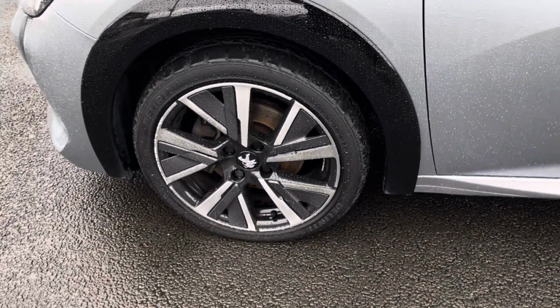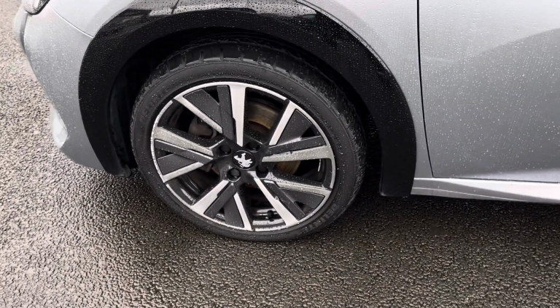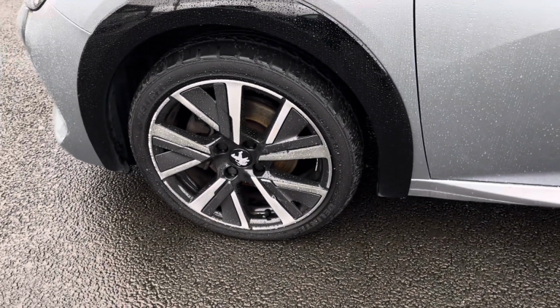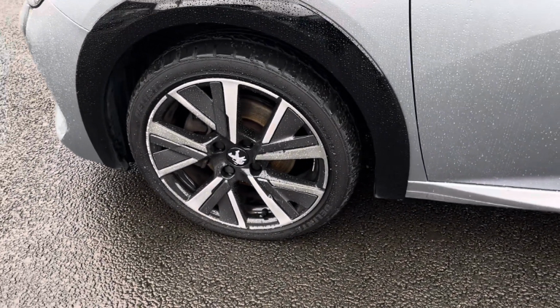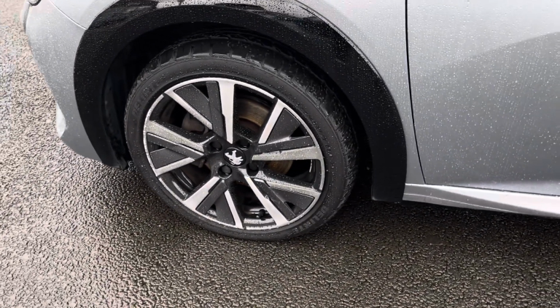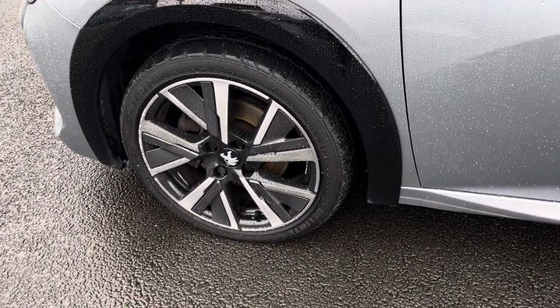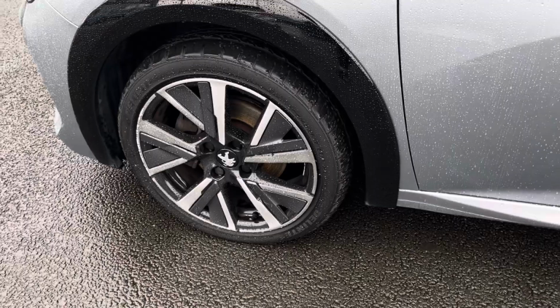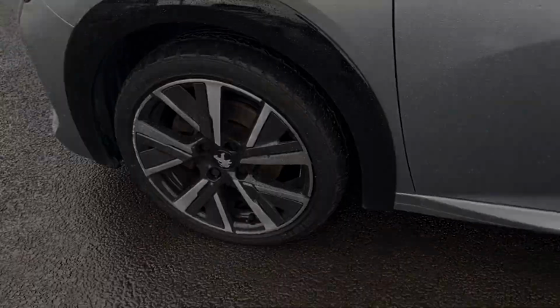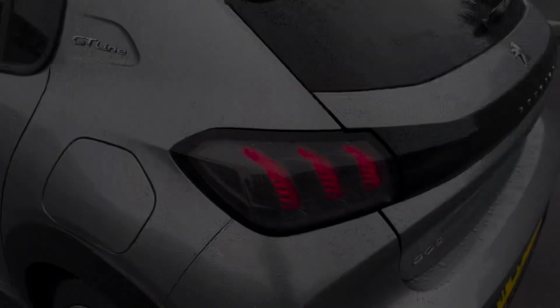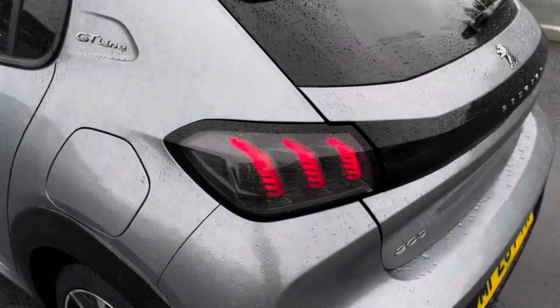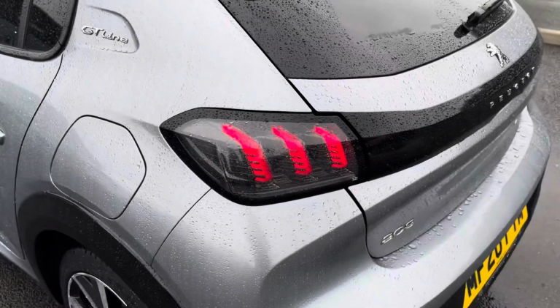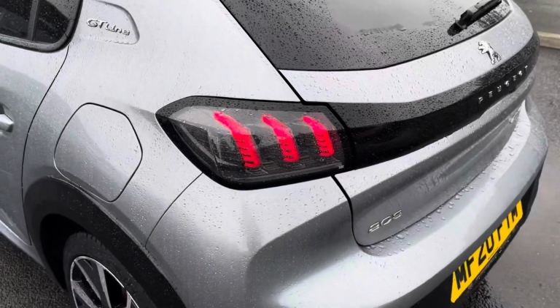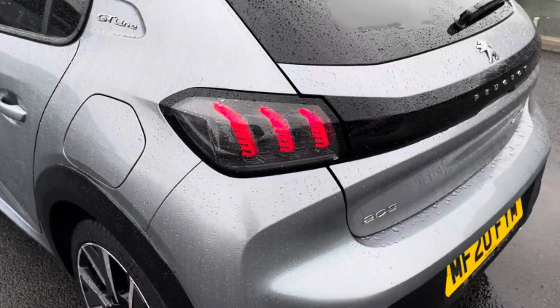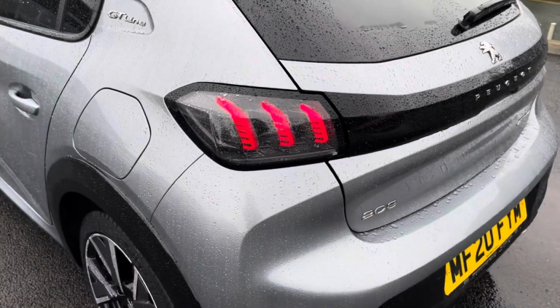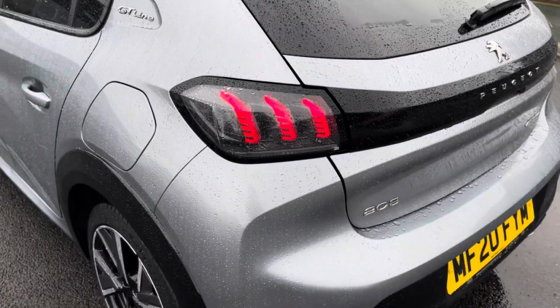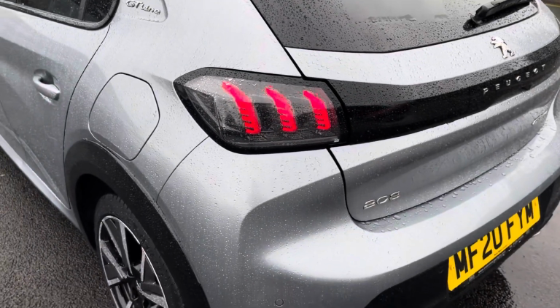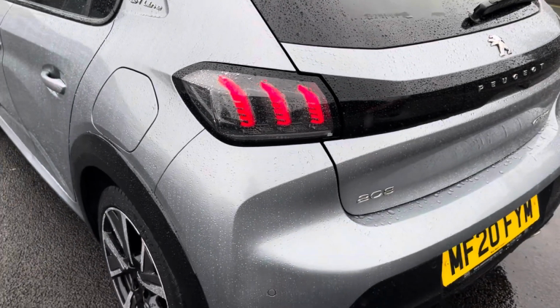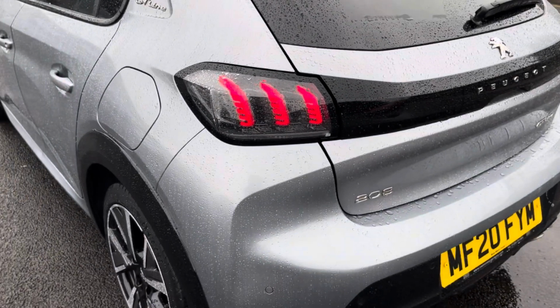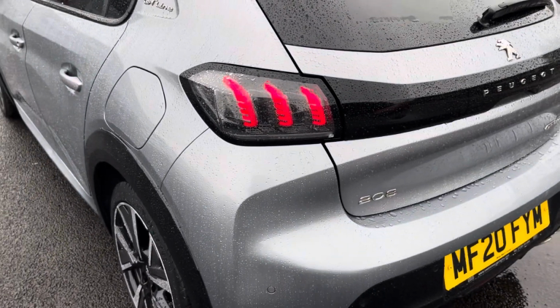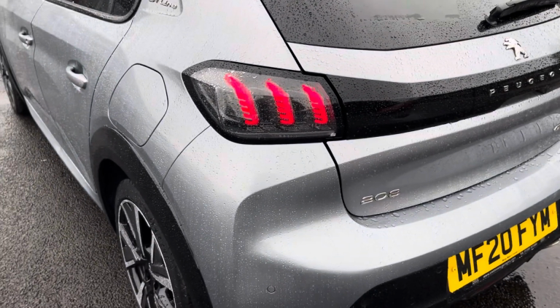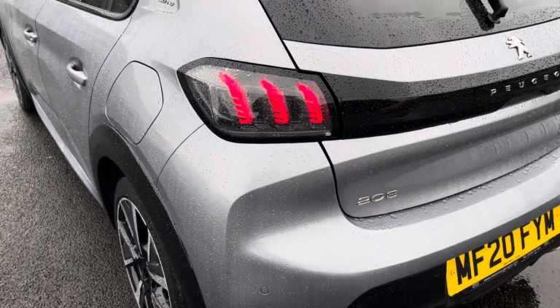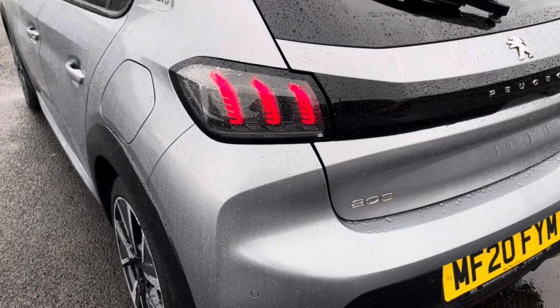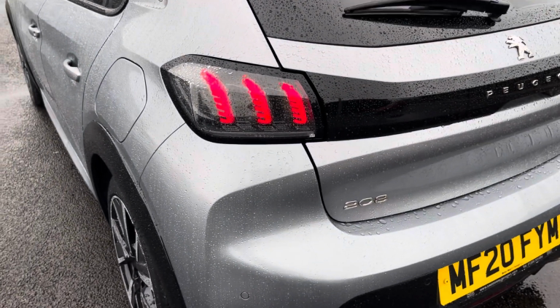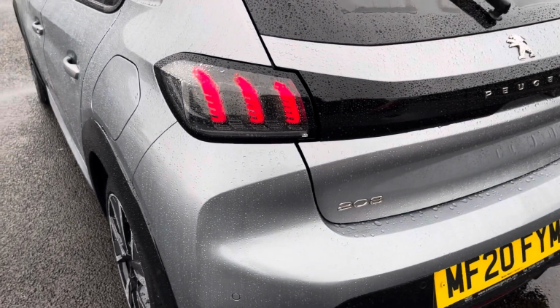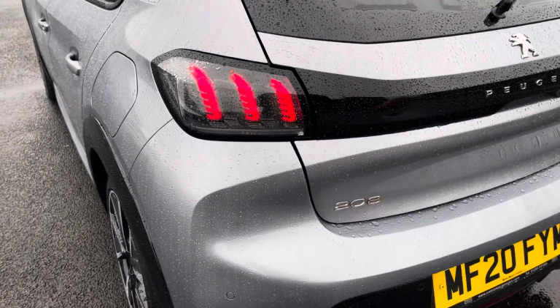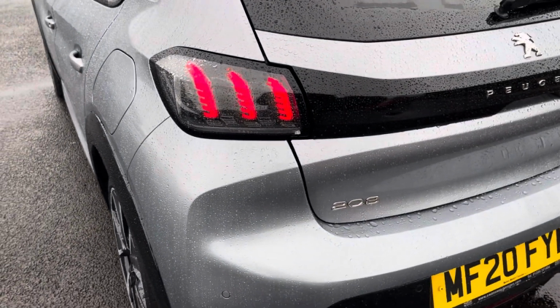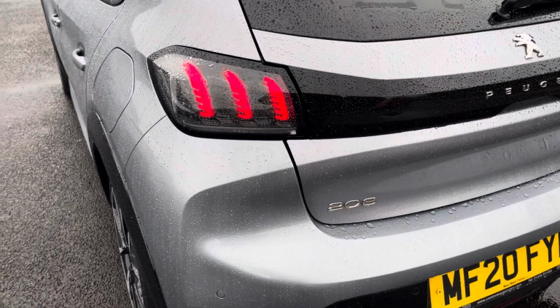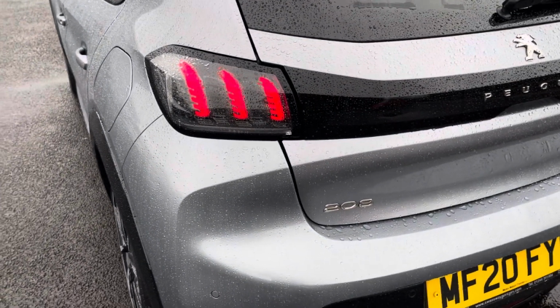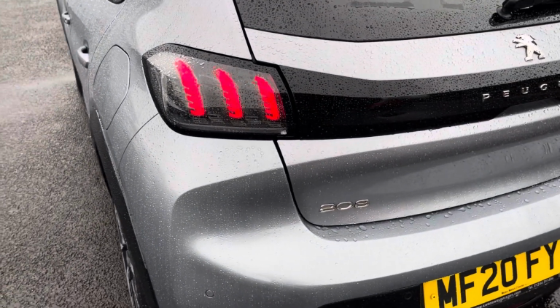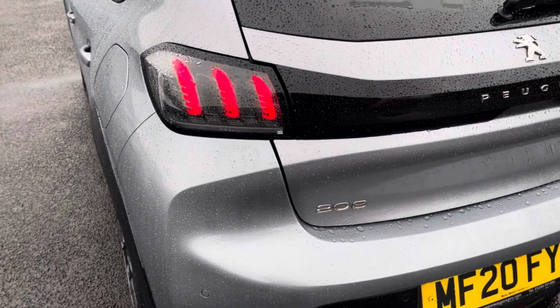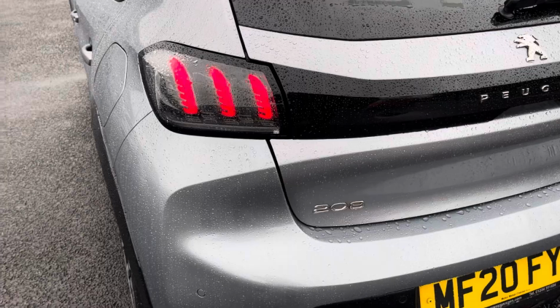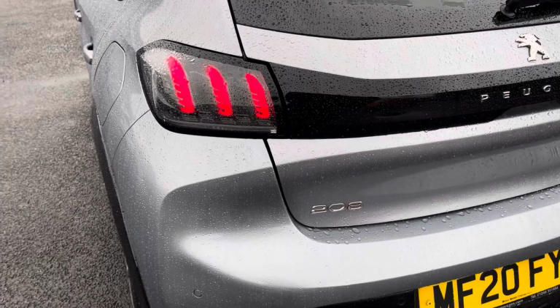This 208 does come with front and rear parking sensors as well as a rear view camera, making it easier to squeeze into any tighter parking spaces.